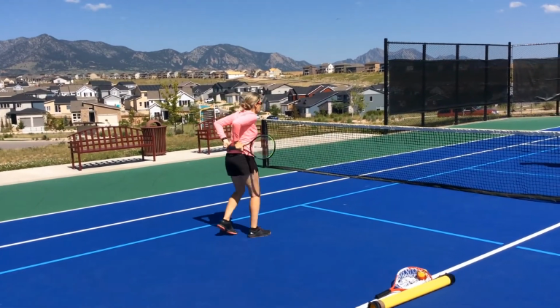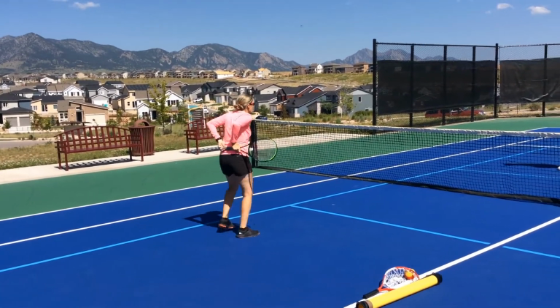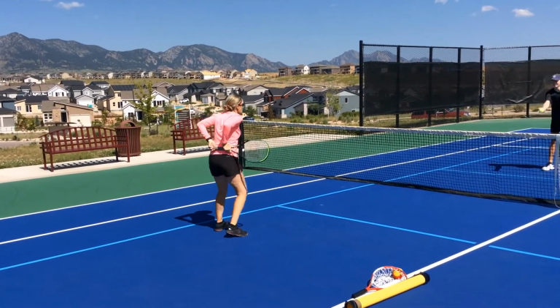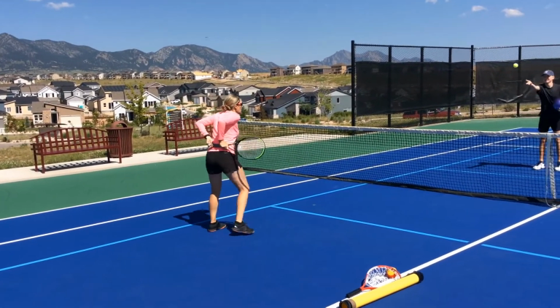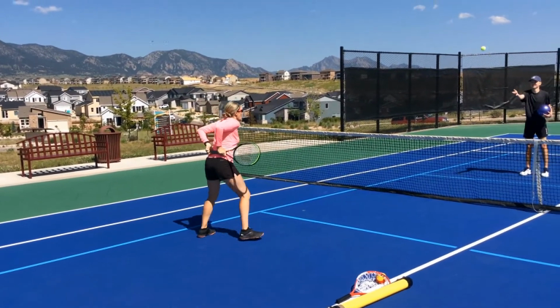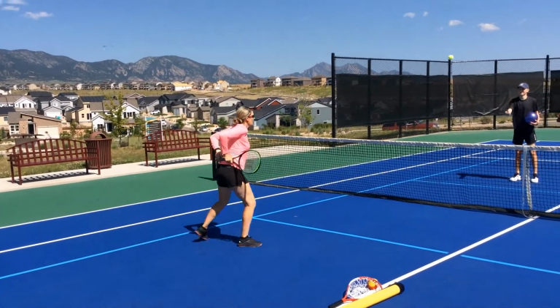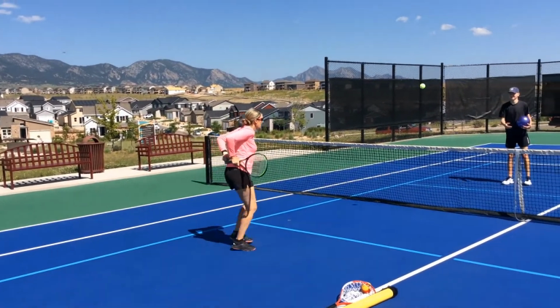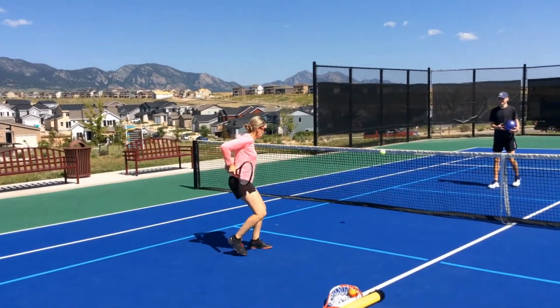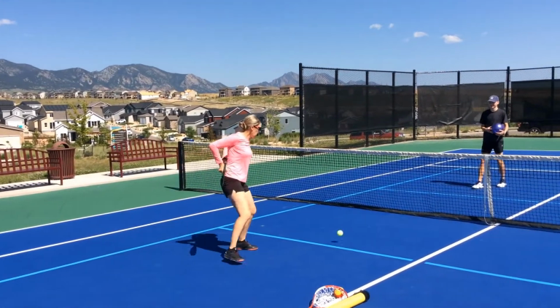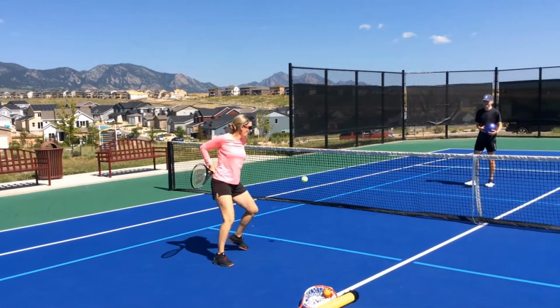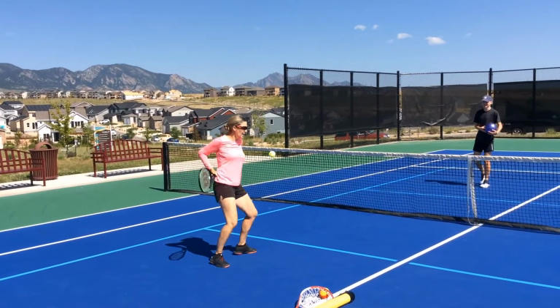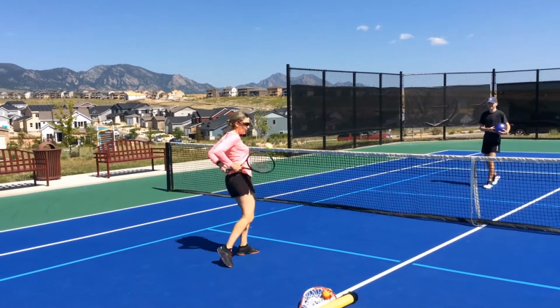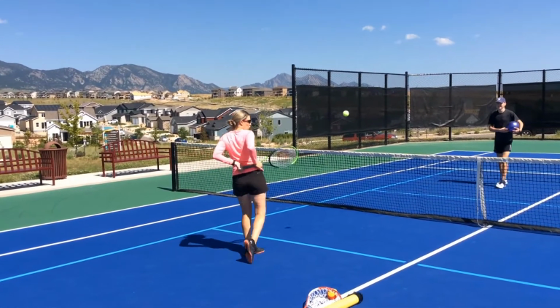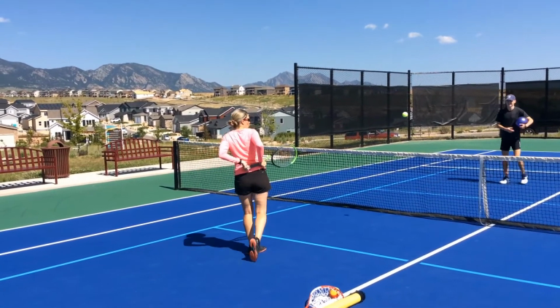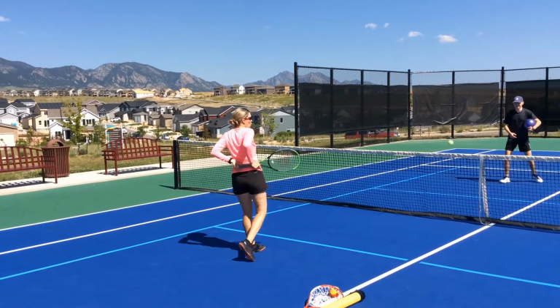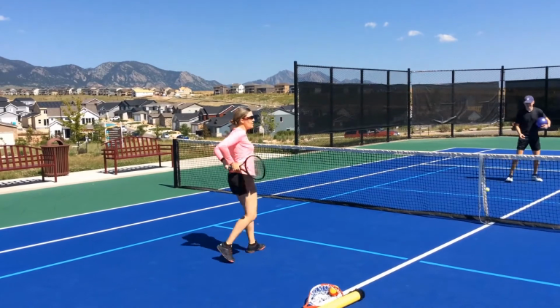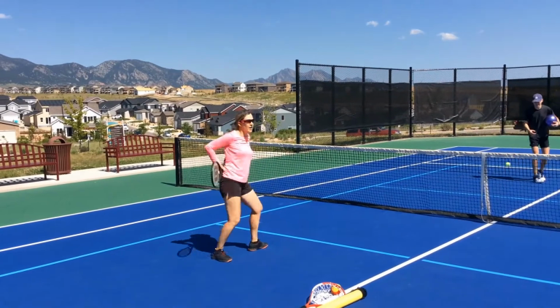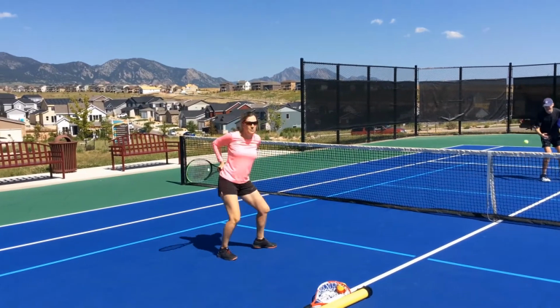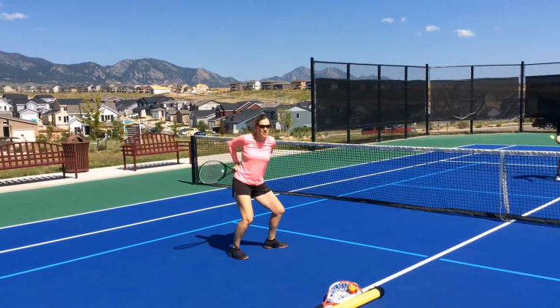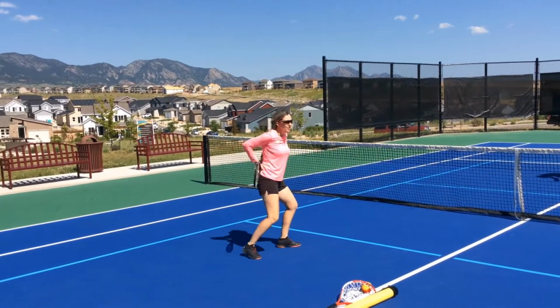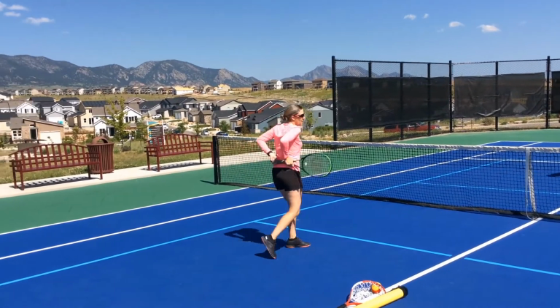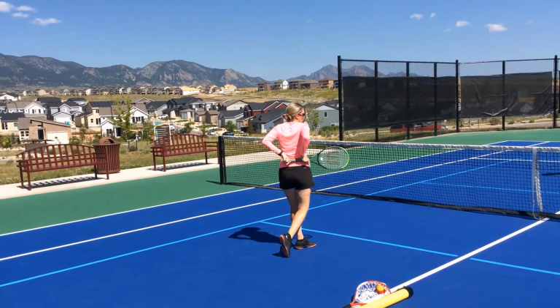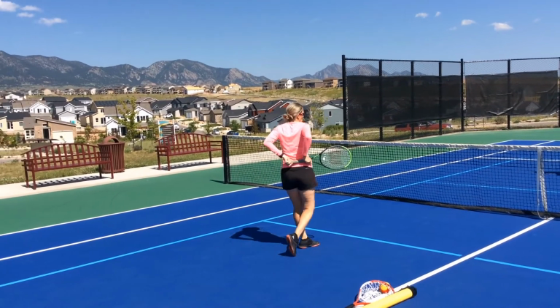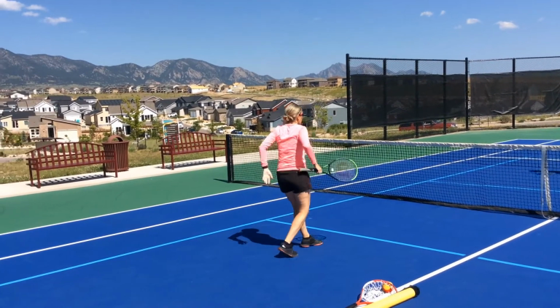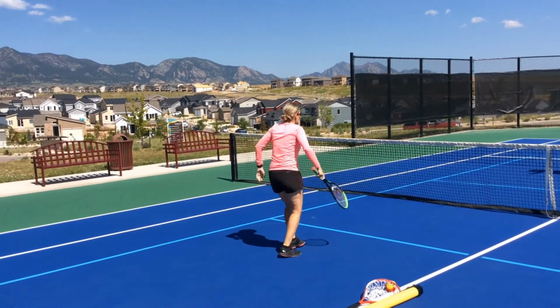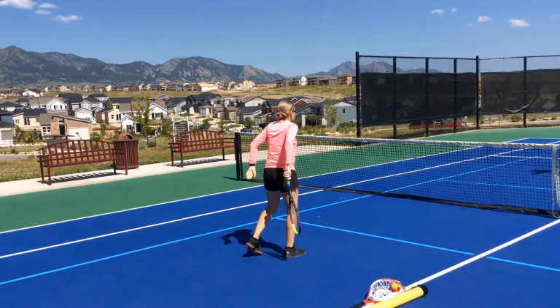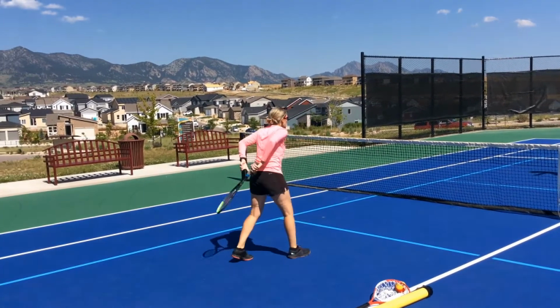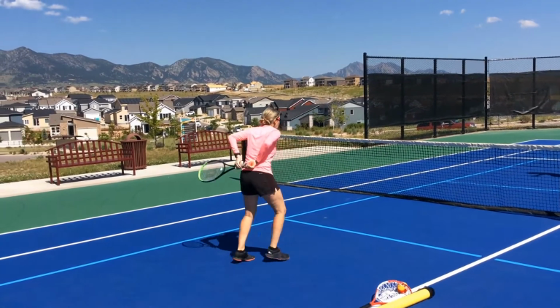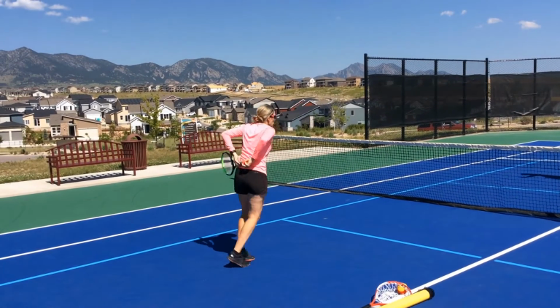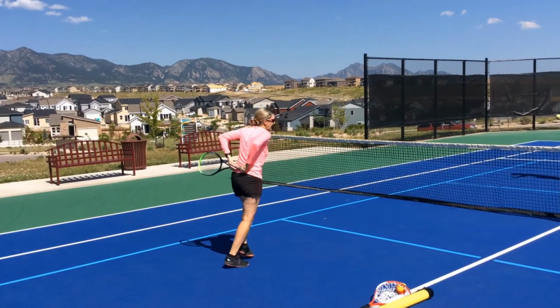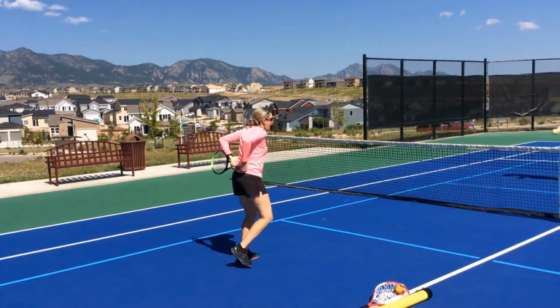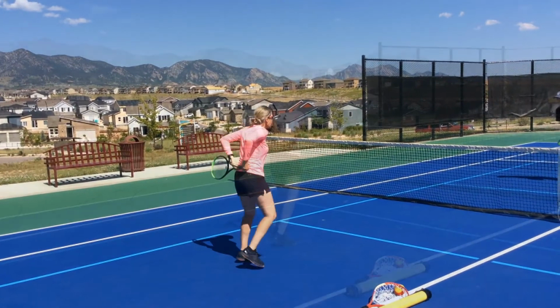With the racket: turning my hips, turning my hips — feeling that on the backhand side as well.